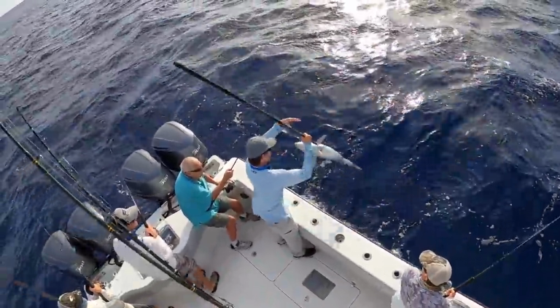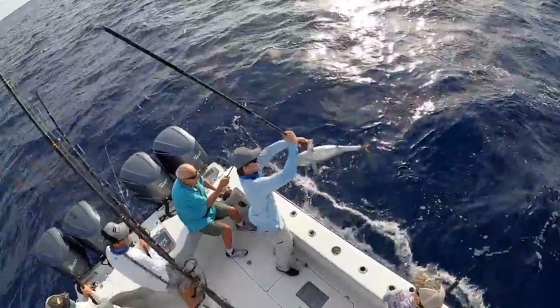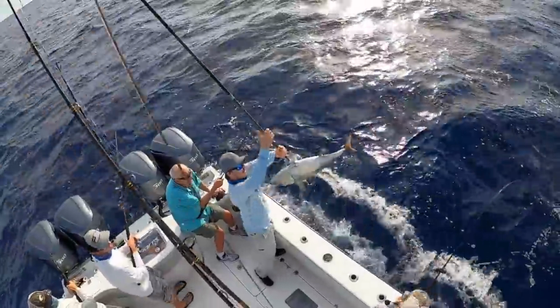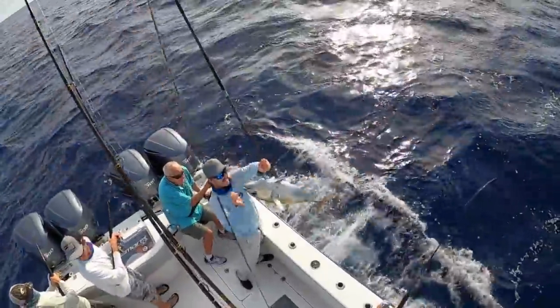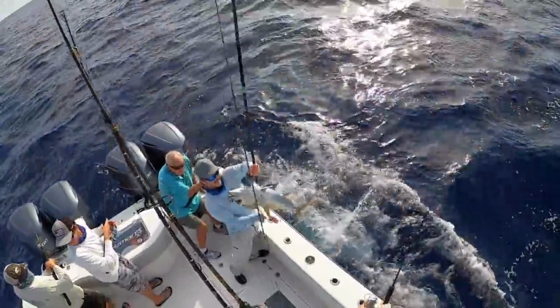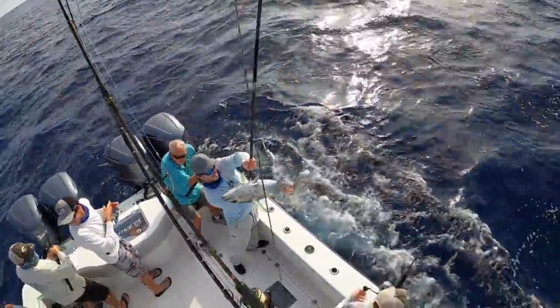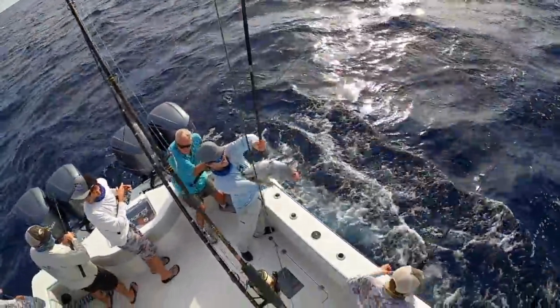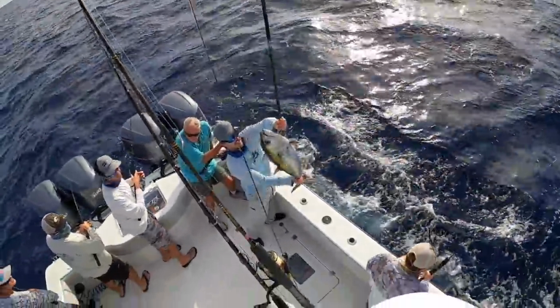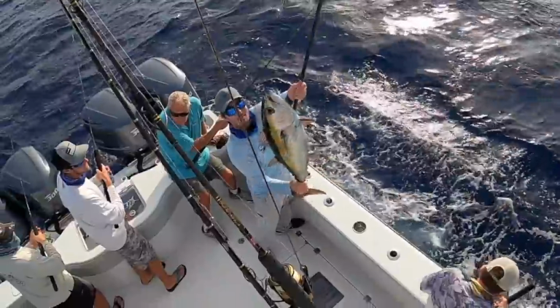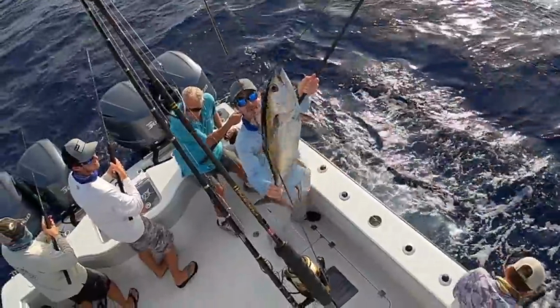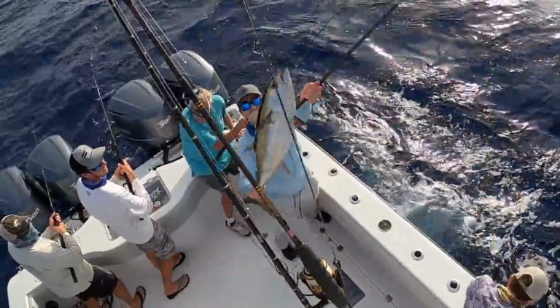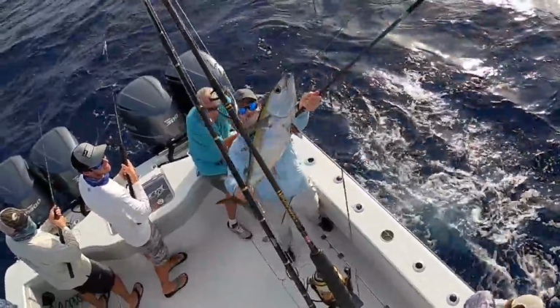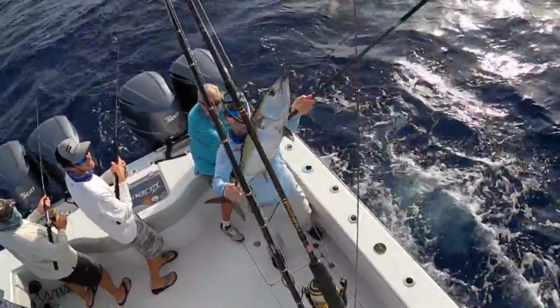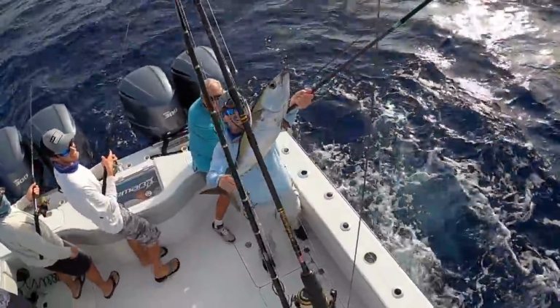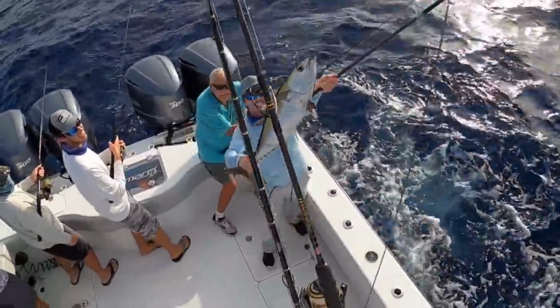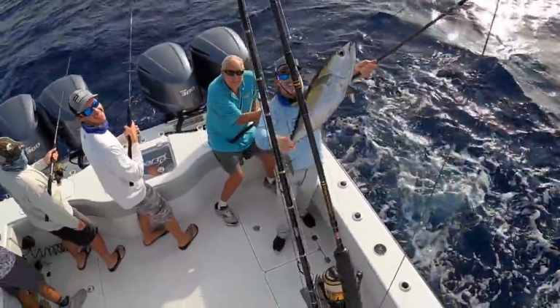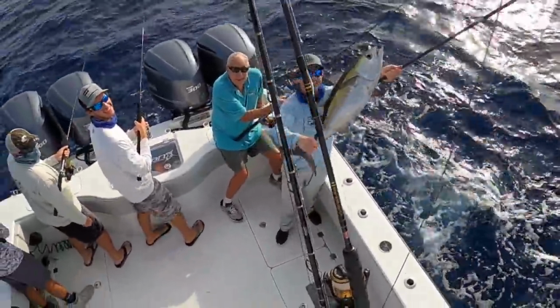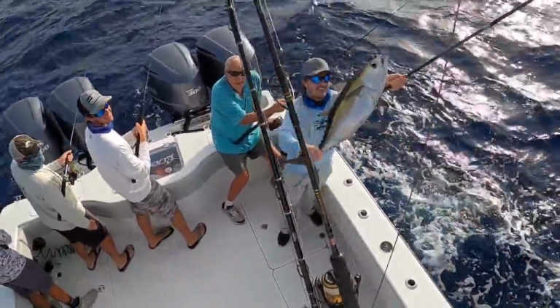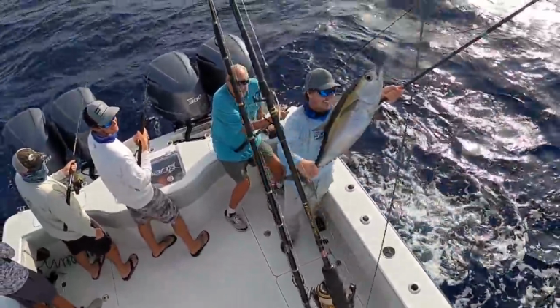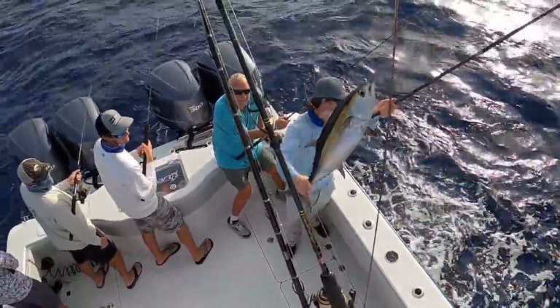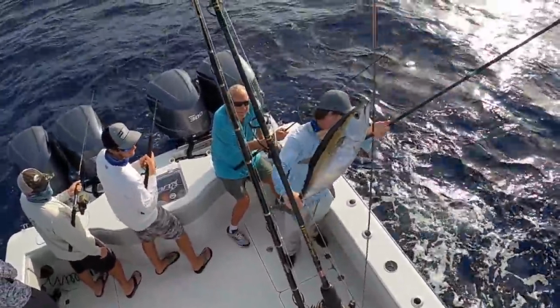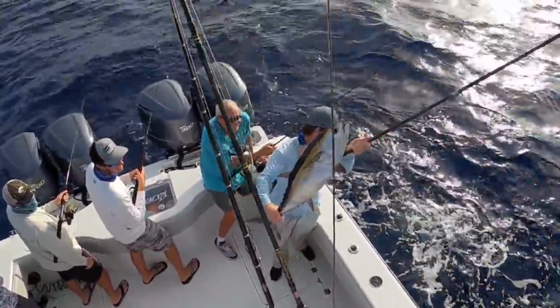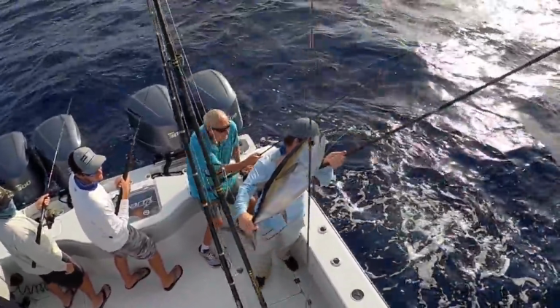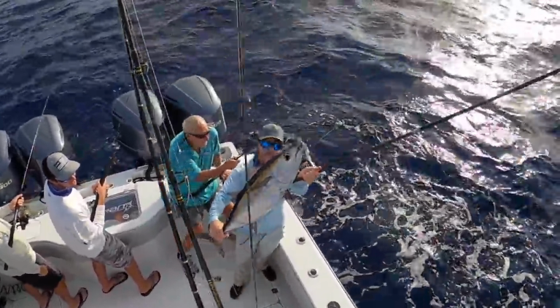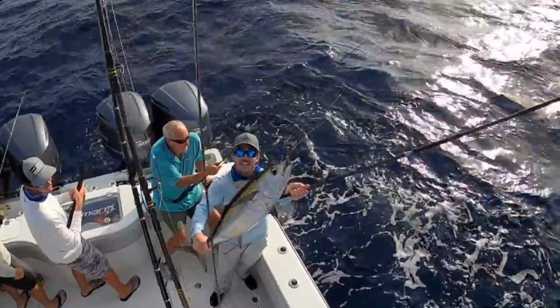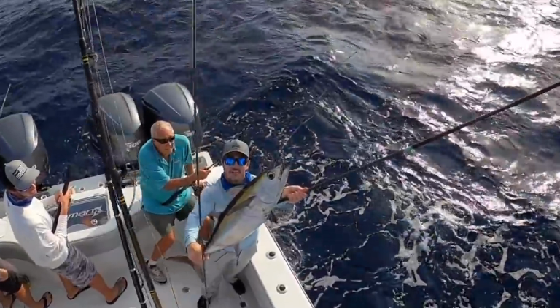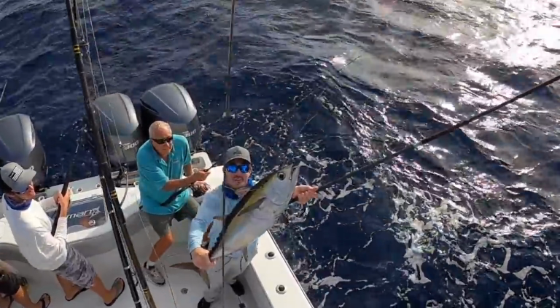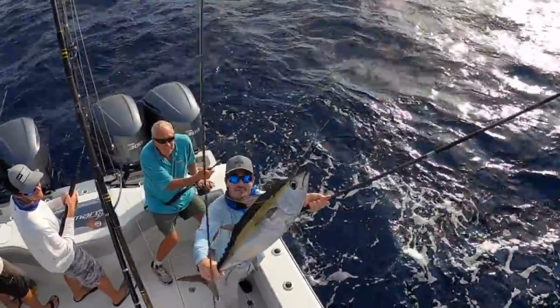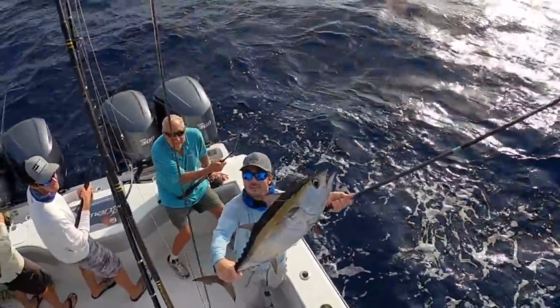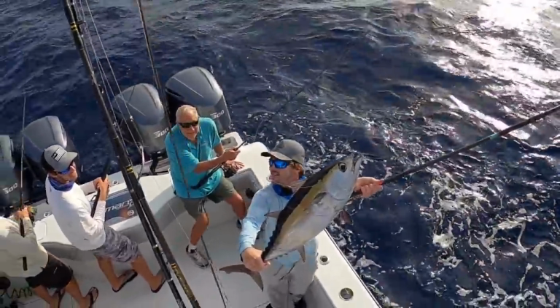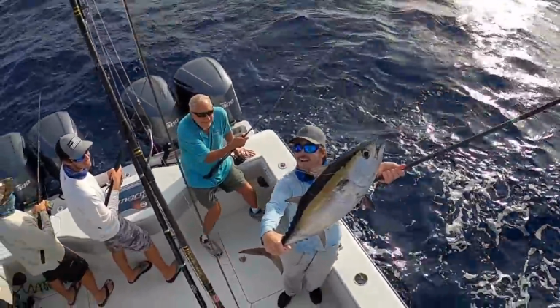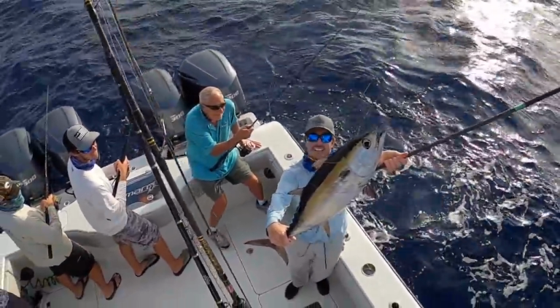Look at that tuna there guys. Beautiful blackfin right there. There you go. We got another one coming up too, the same size.